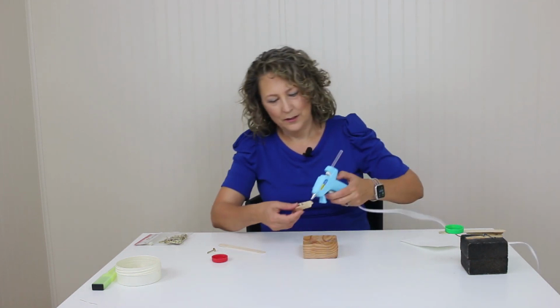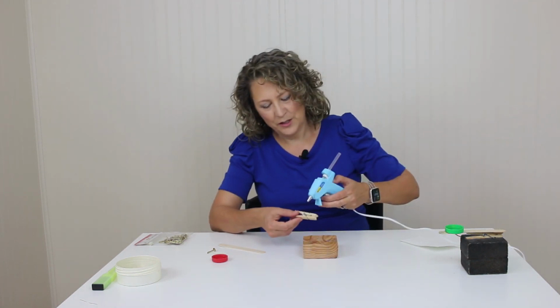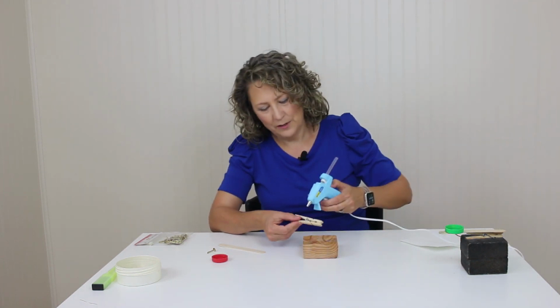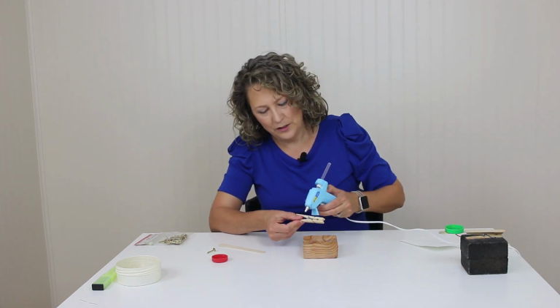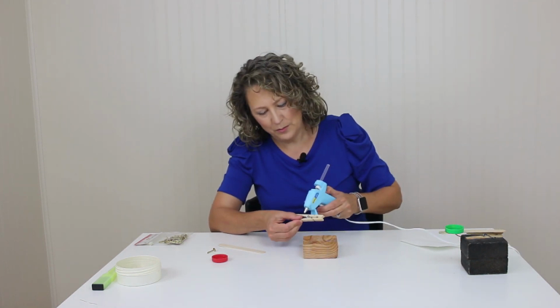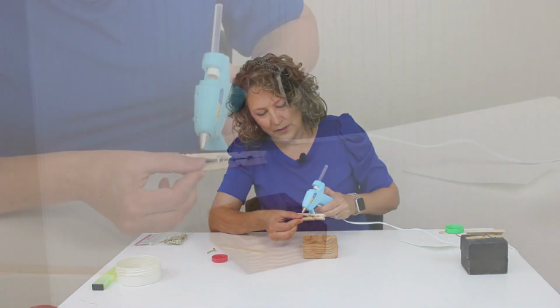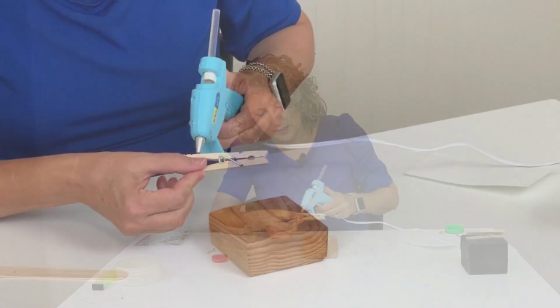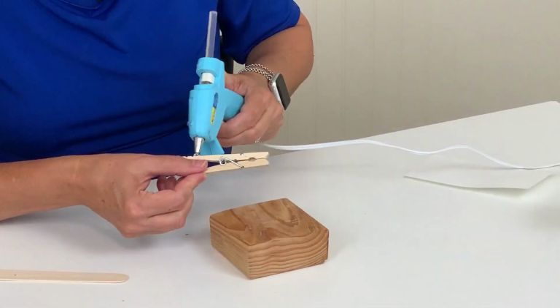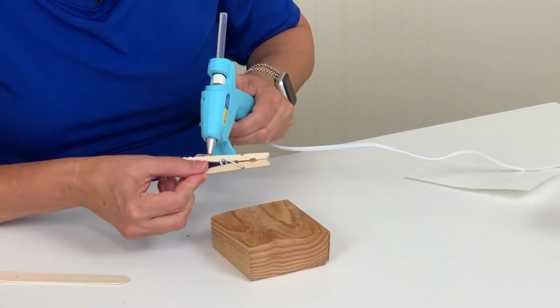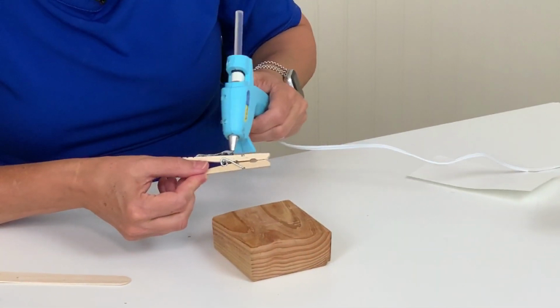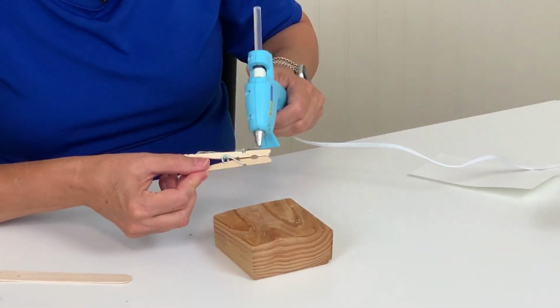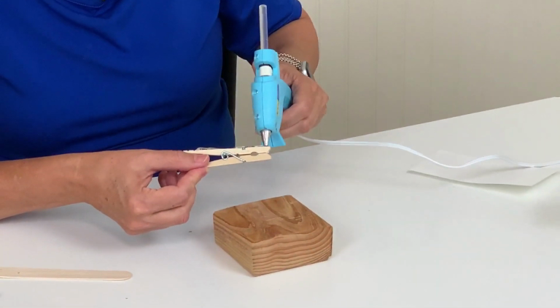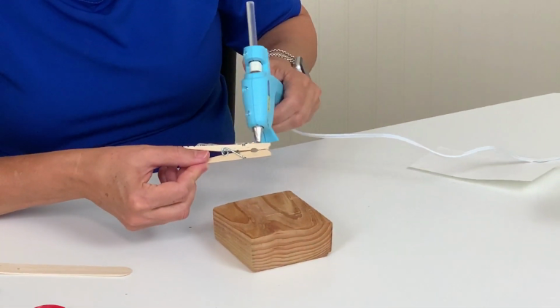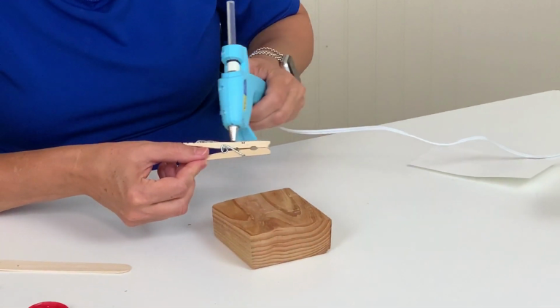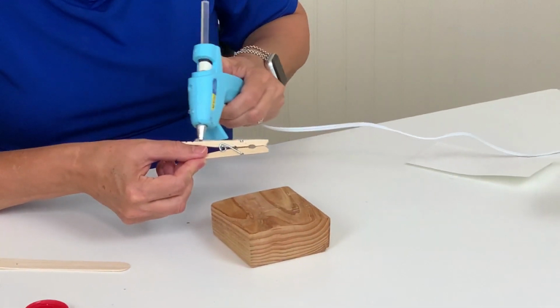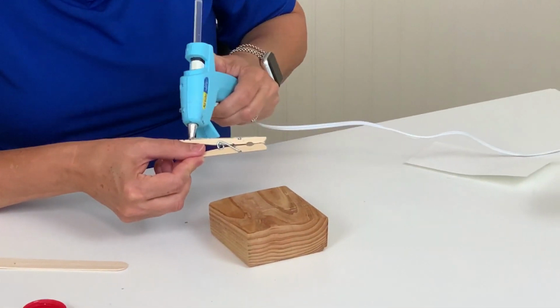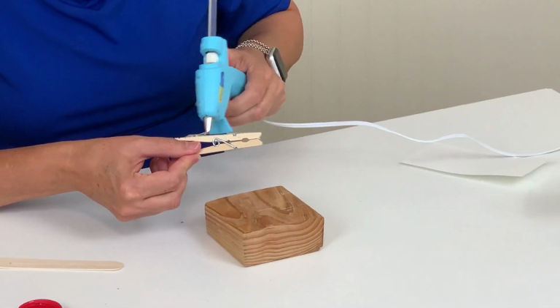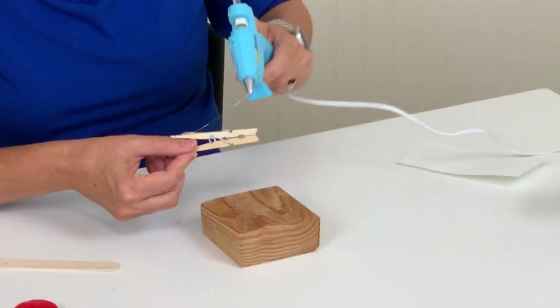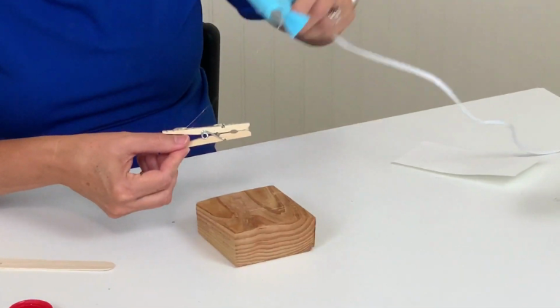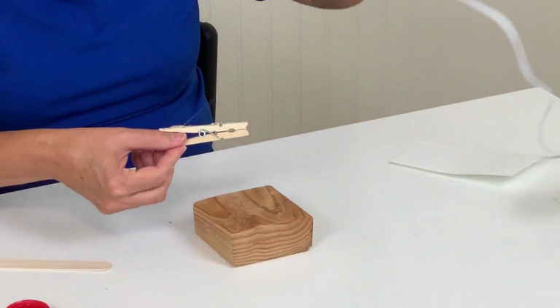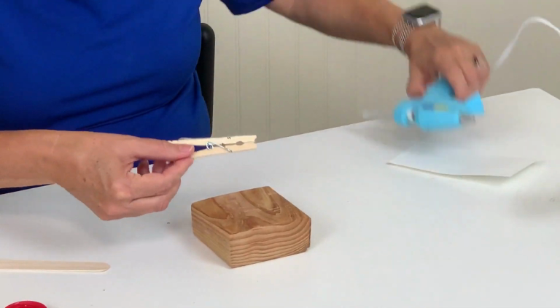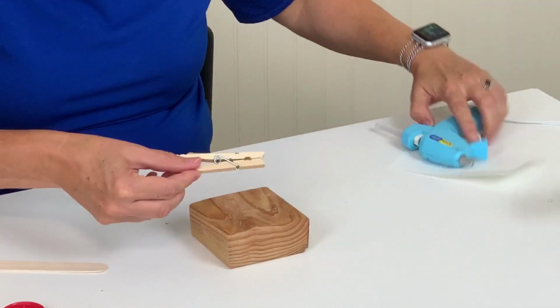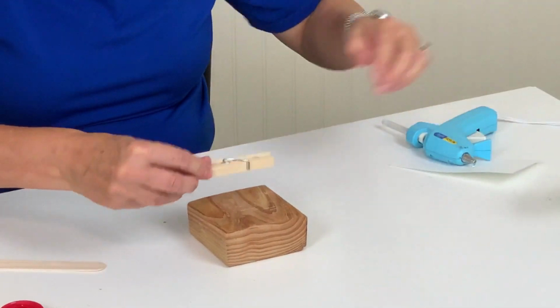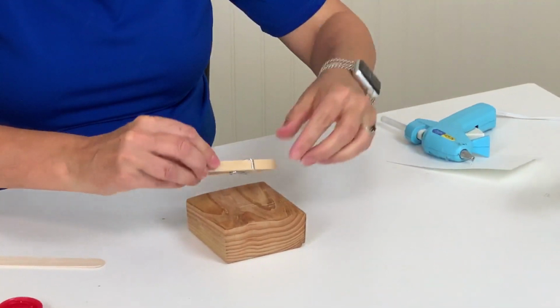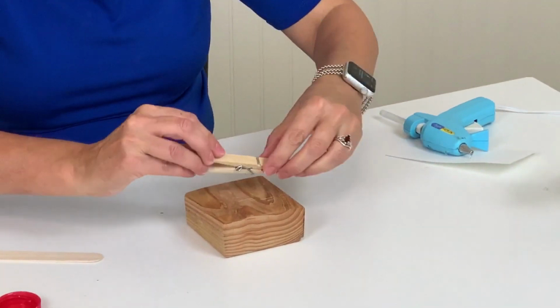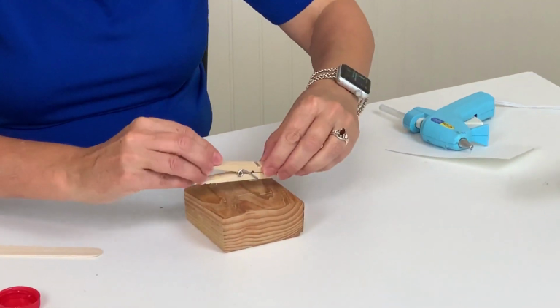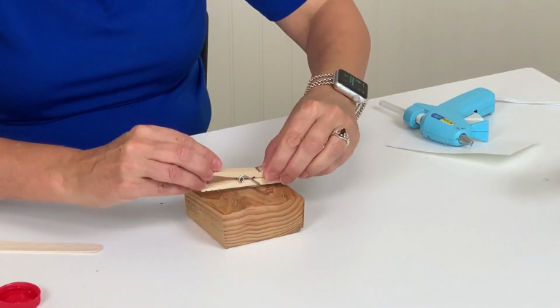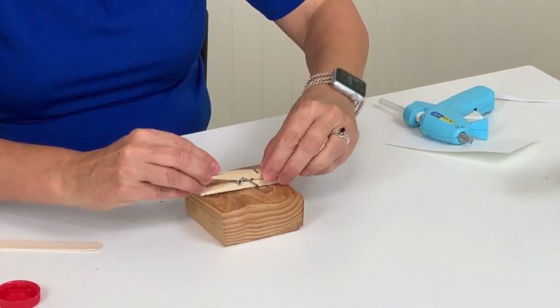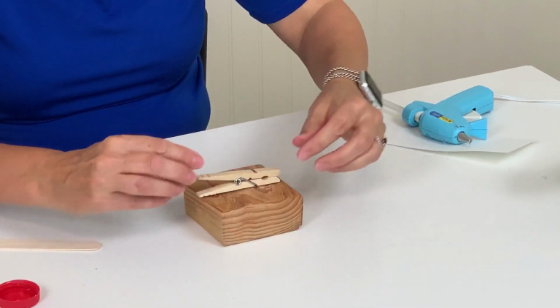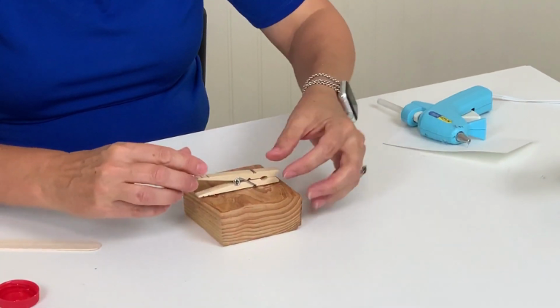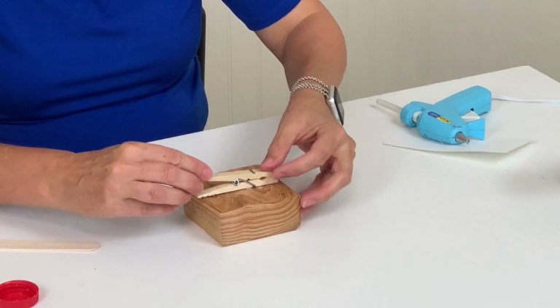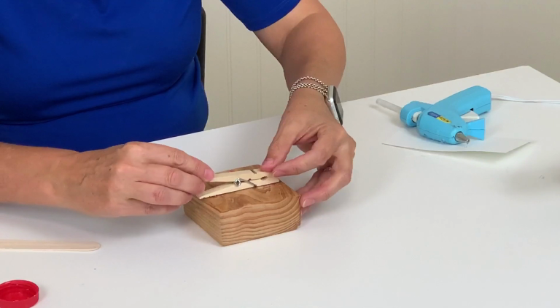First of all, just glue the clothespin onto your wood block, like that.